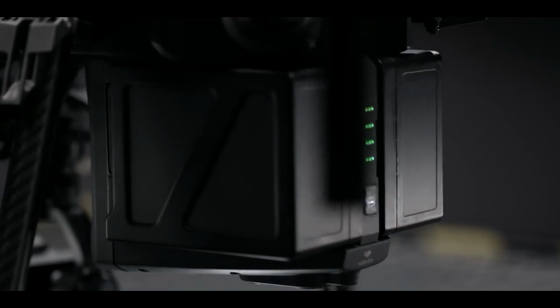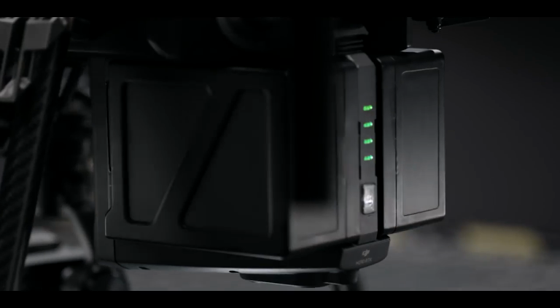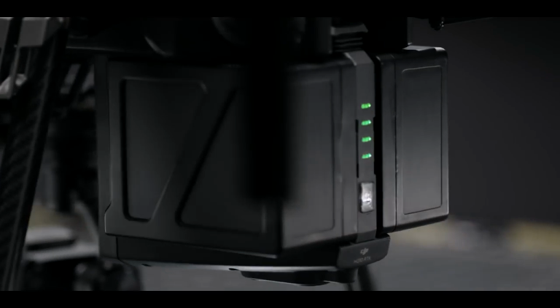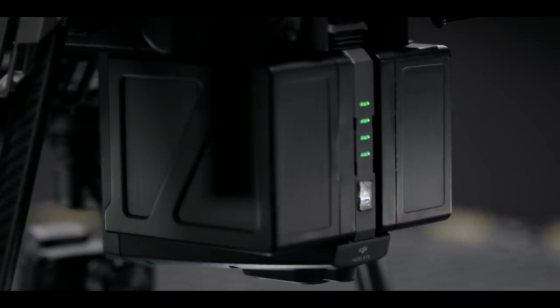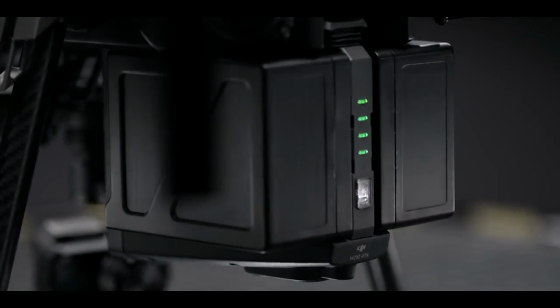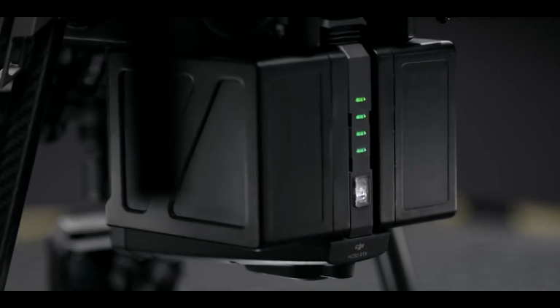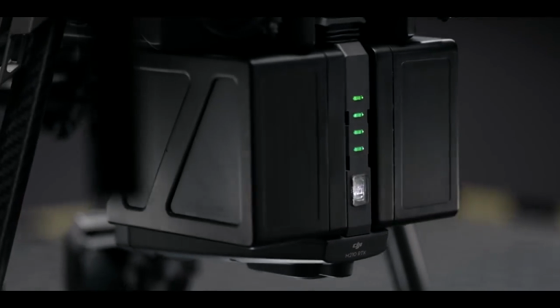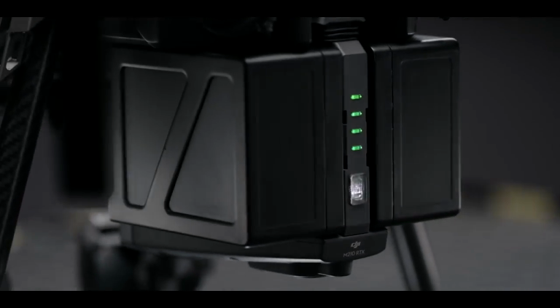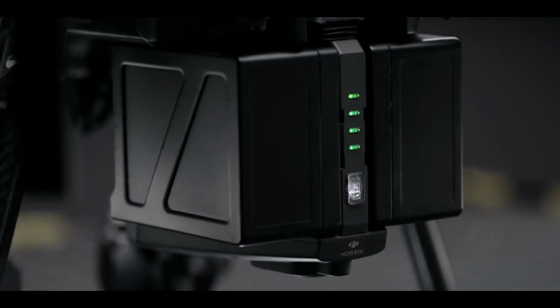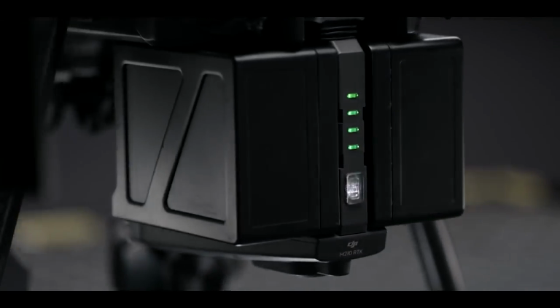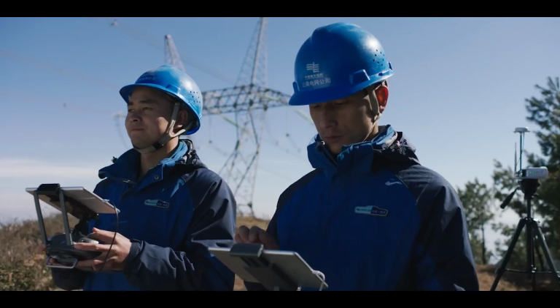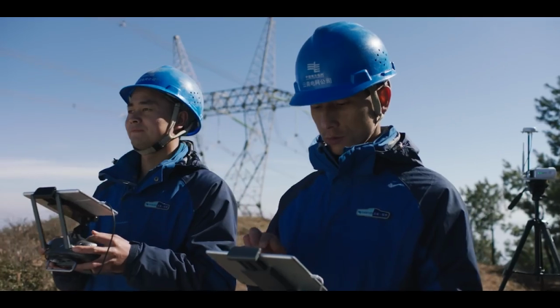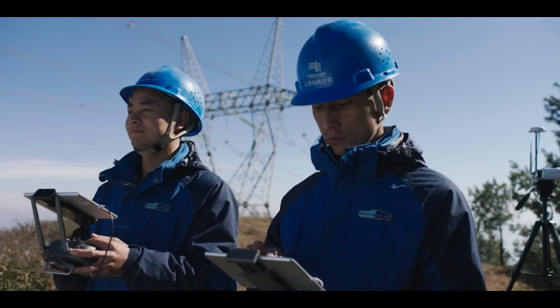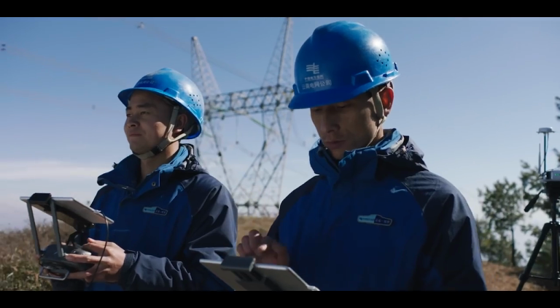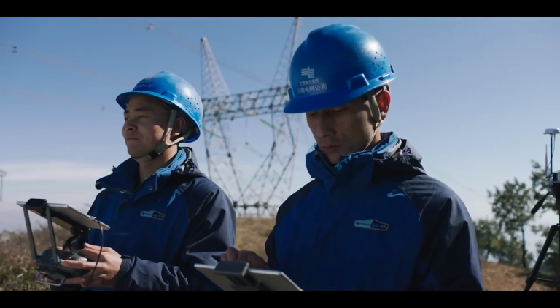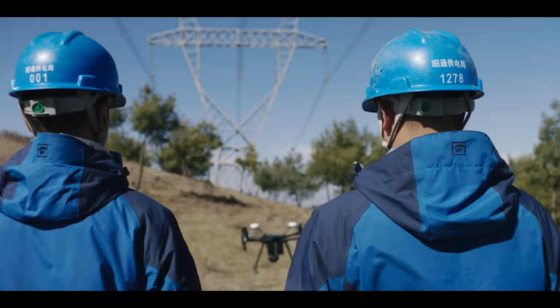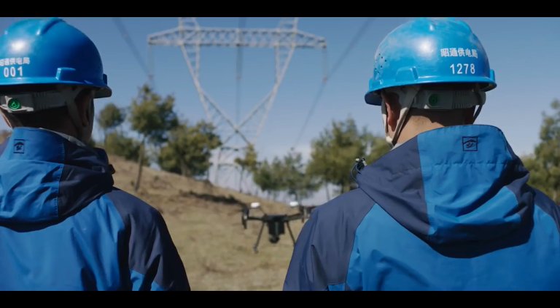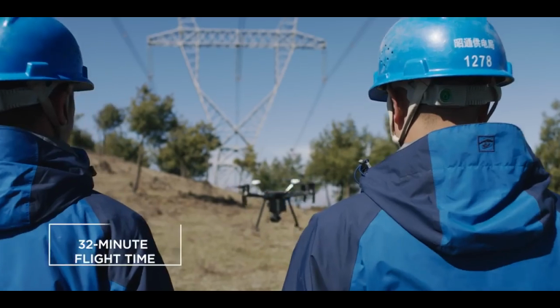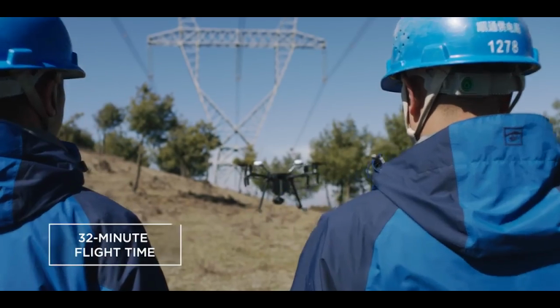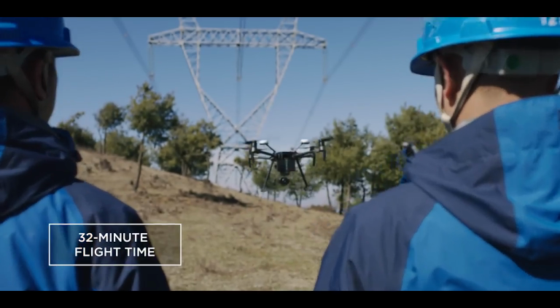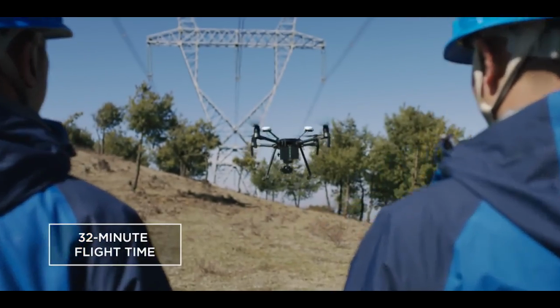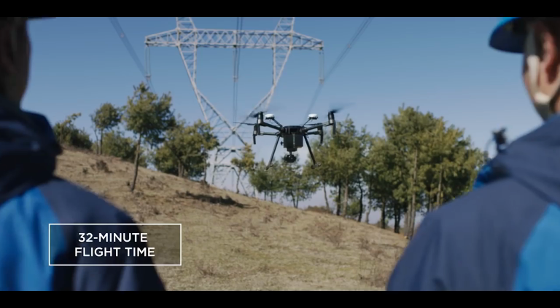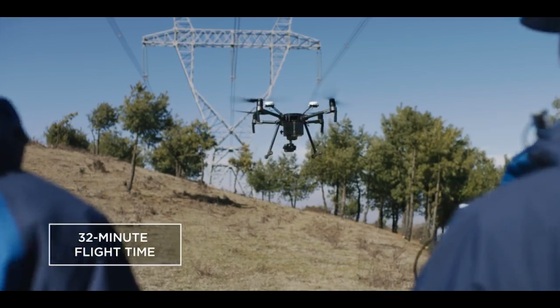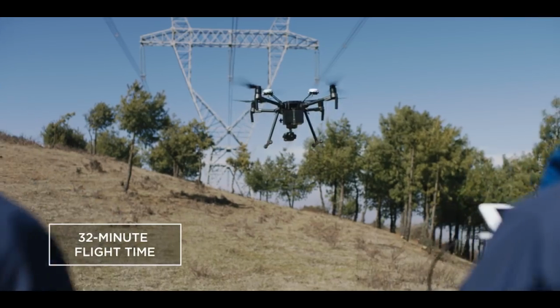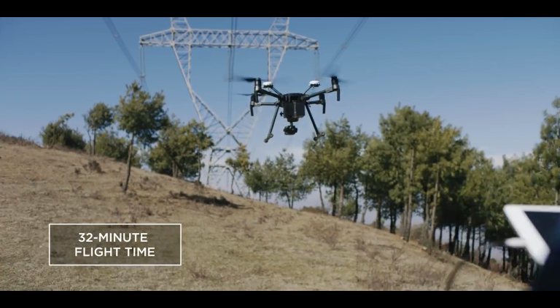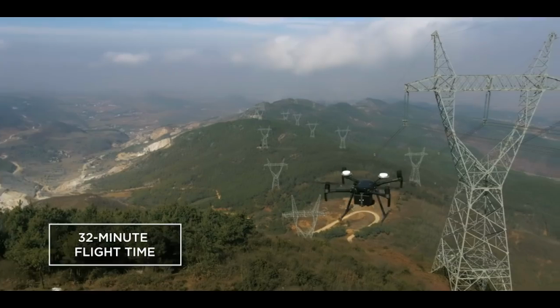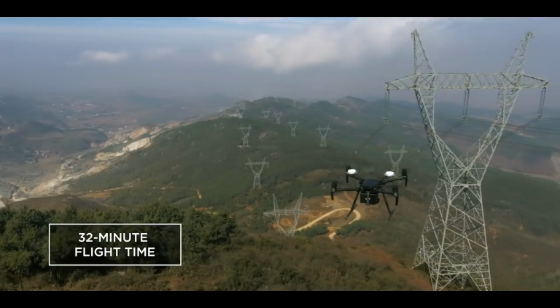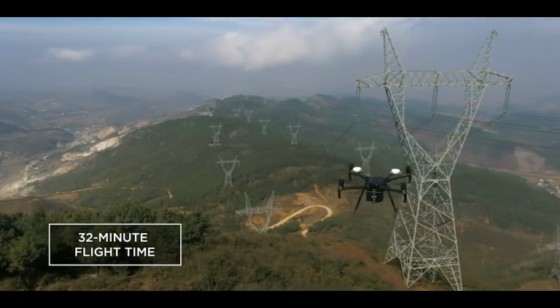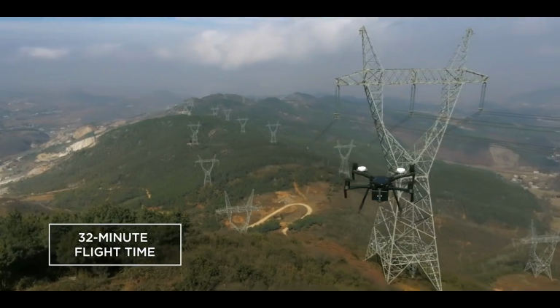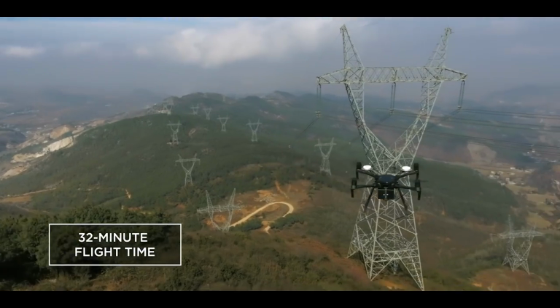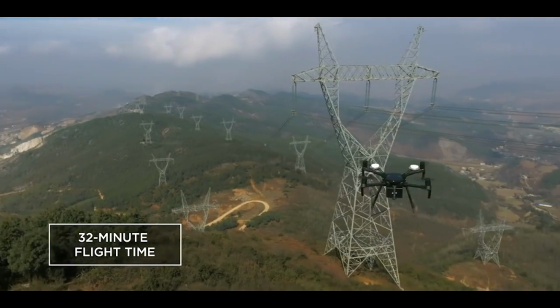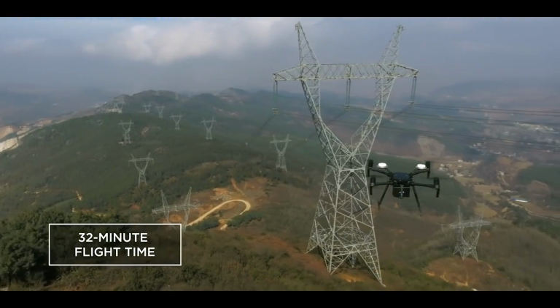A newly designed dual battery power system supports up to 32 minutes of flight for maximum airtime with a single gimbal.